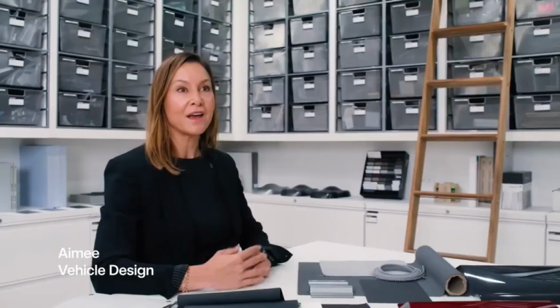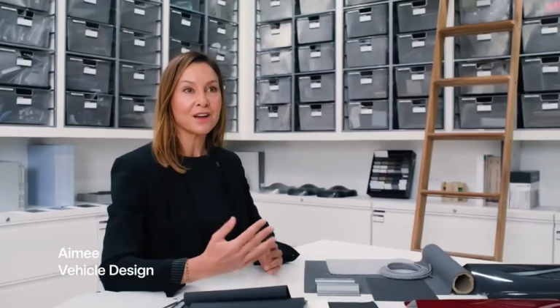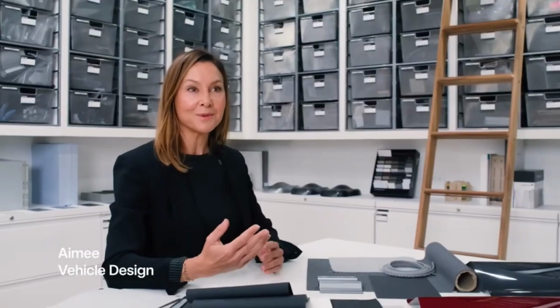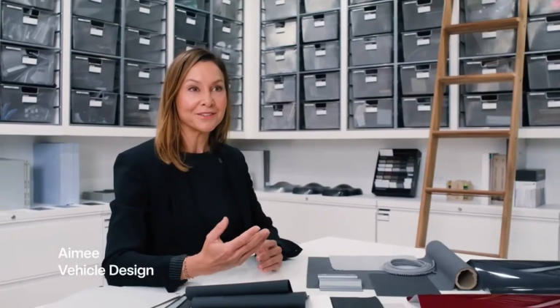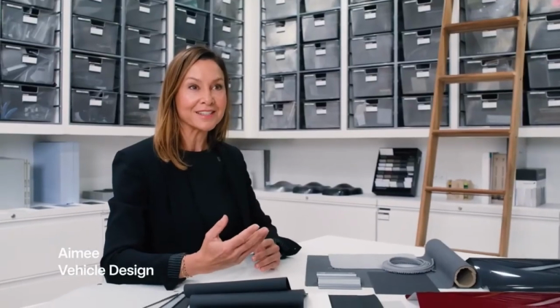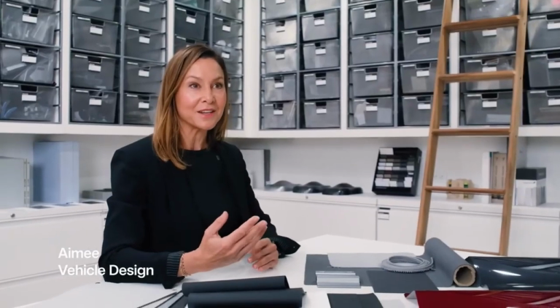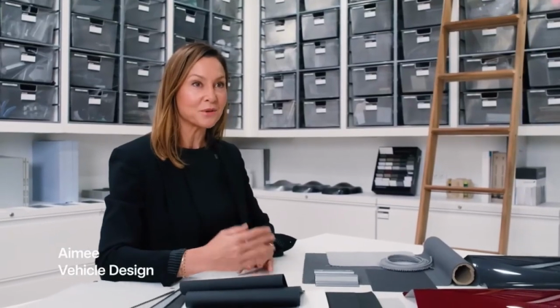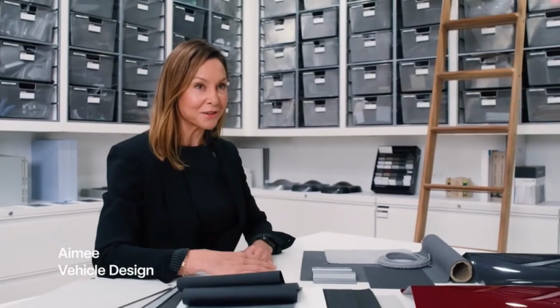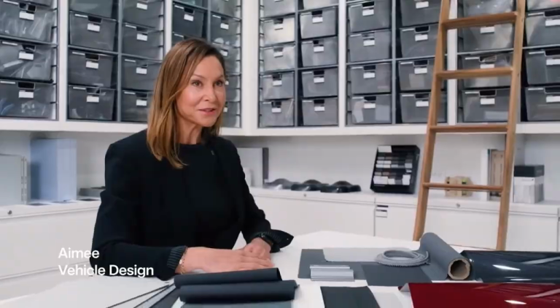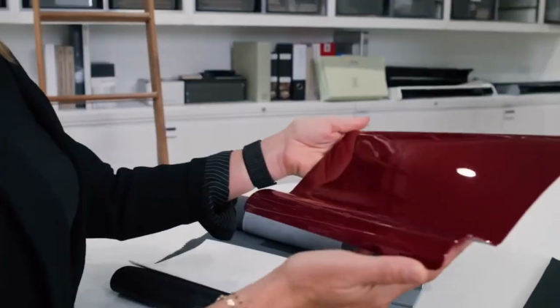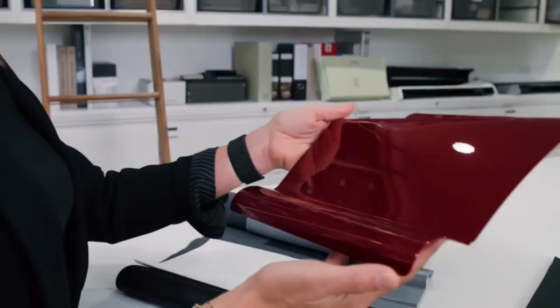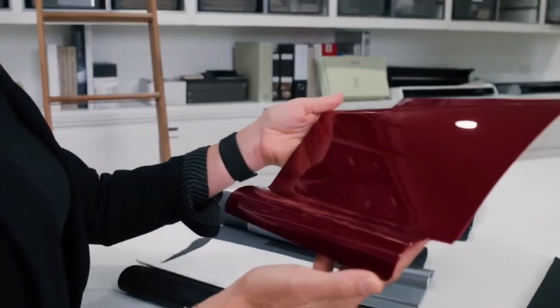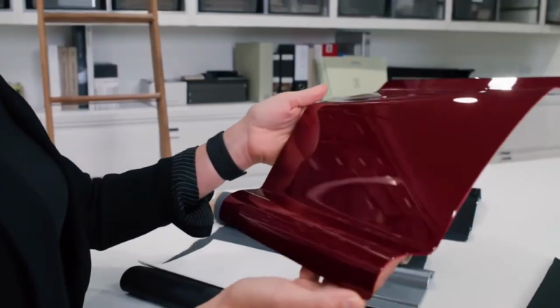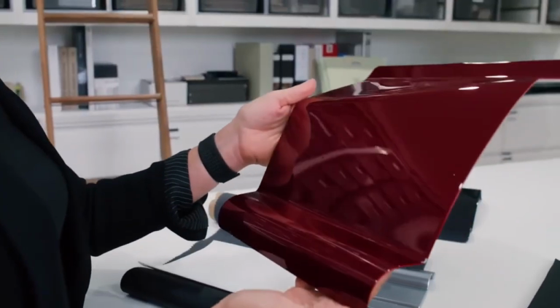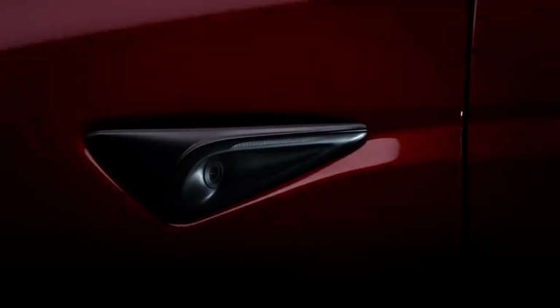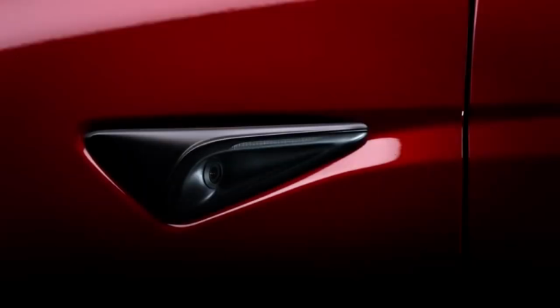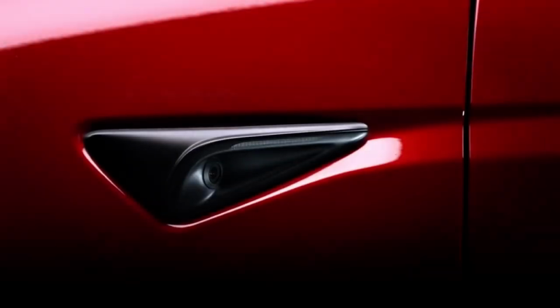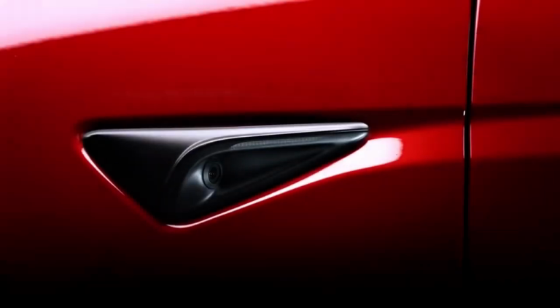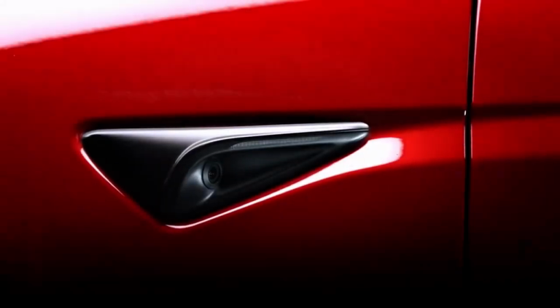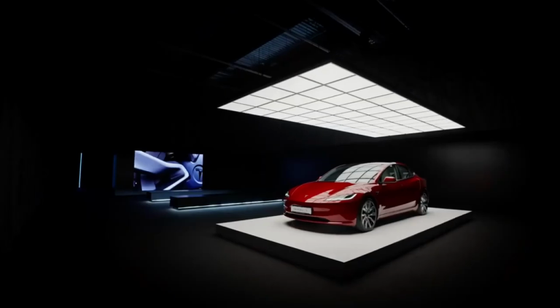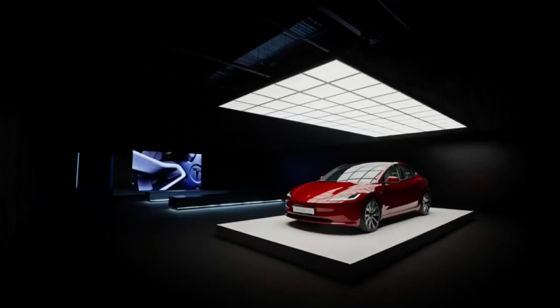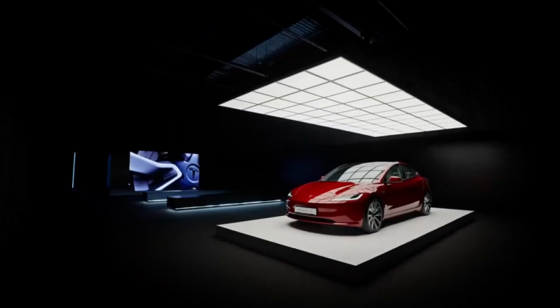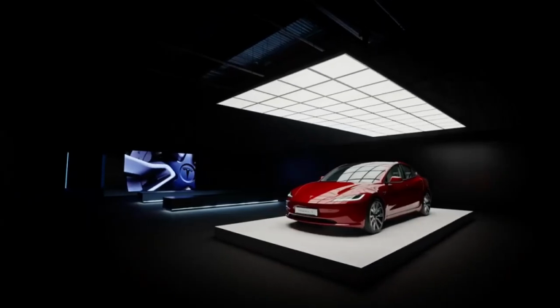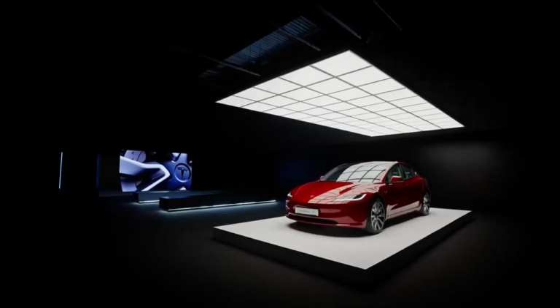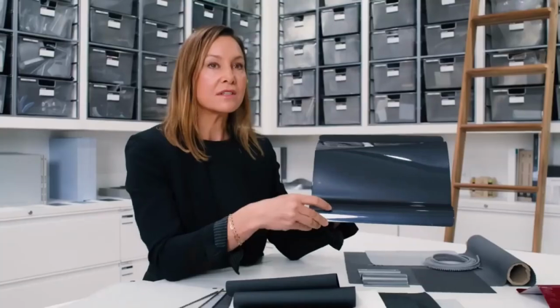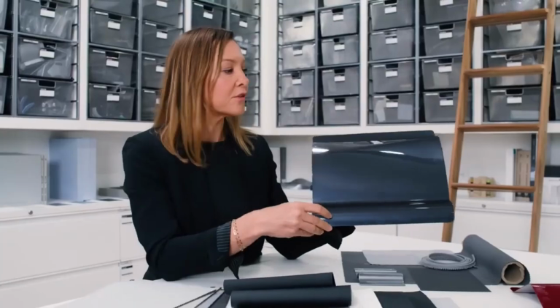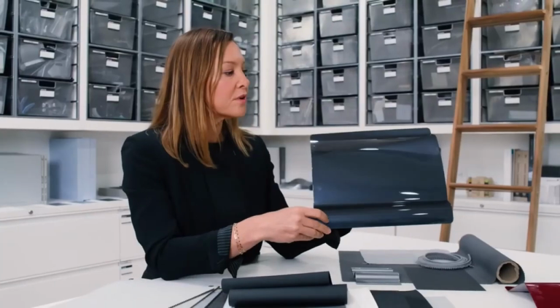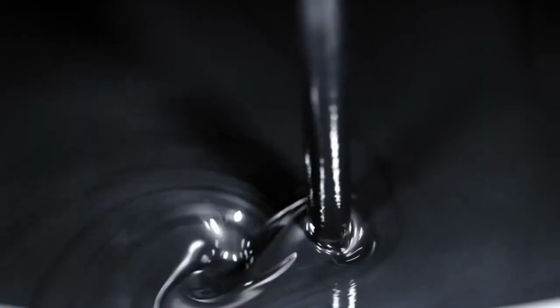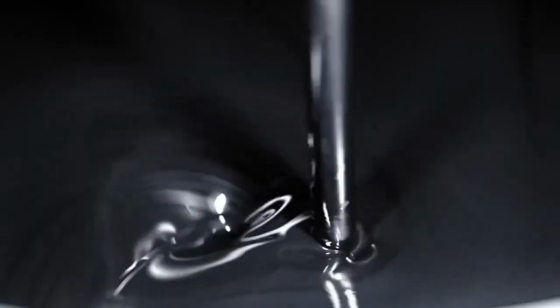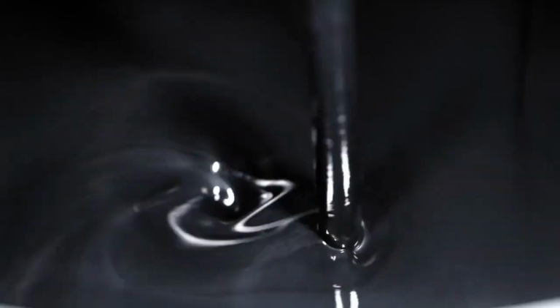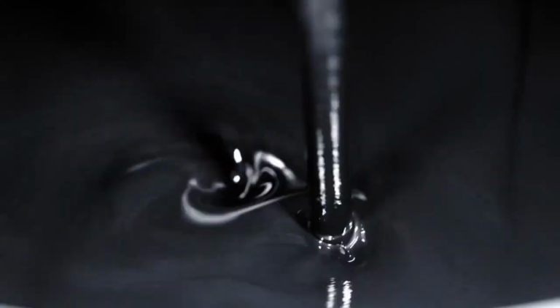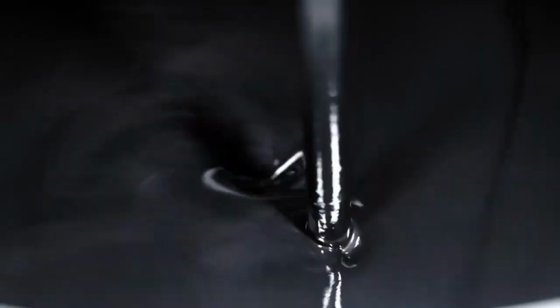We have a couple of exciting new colors. We call it ultra red — very high chroma. This is another new color: stealth gray.